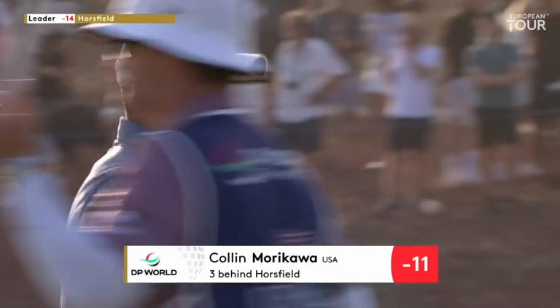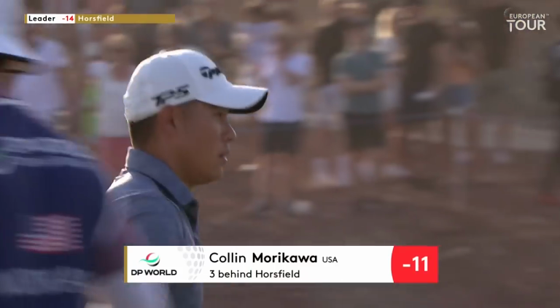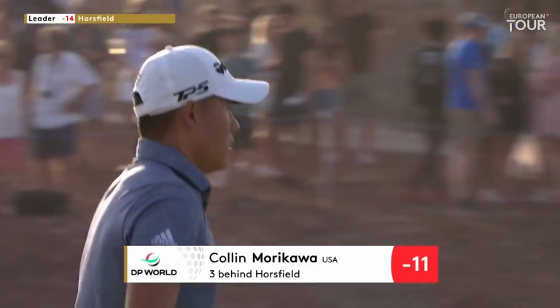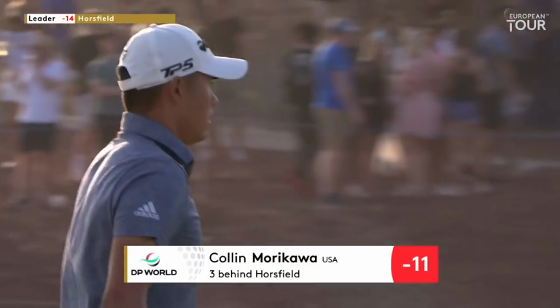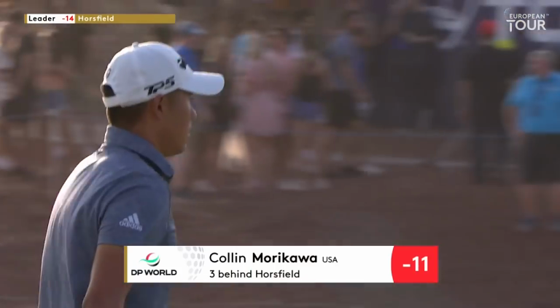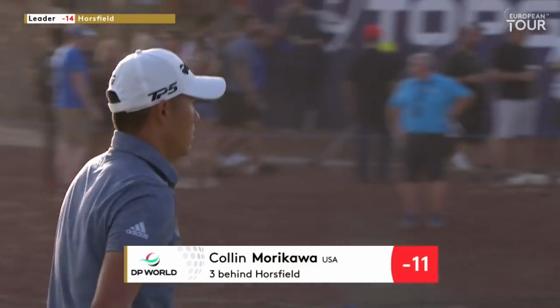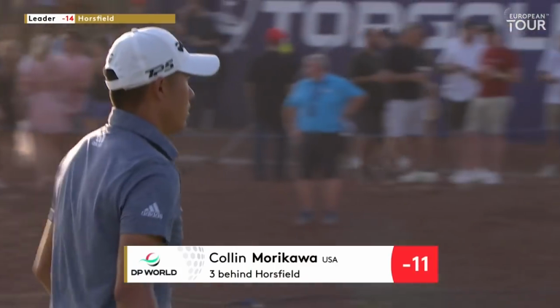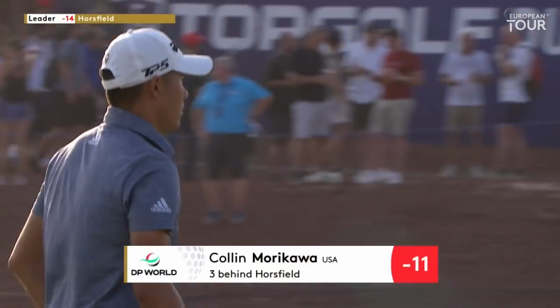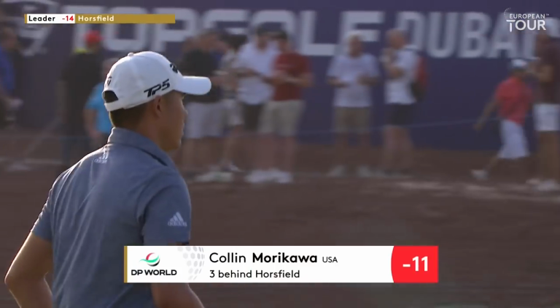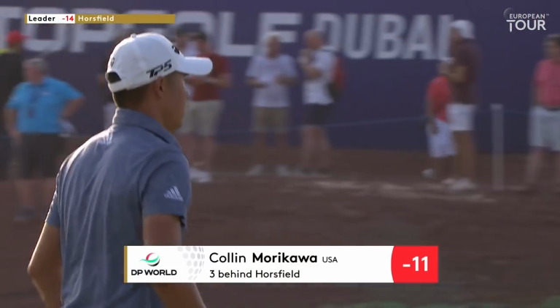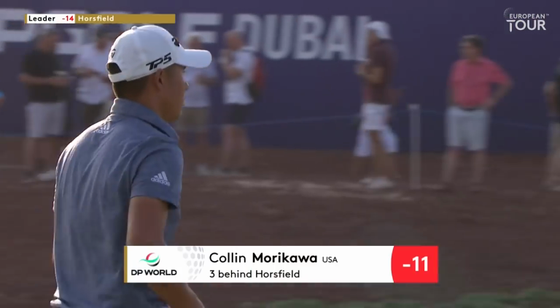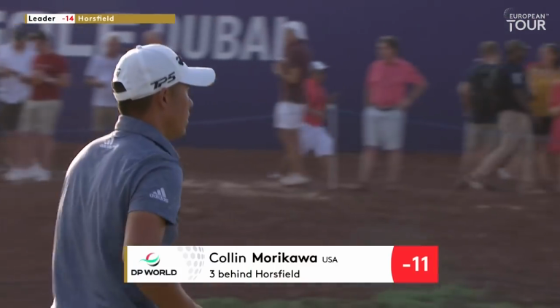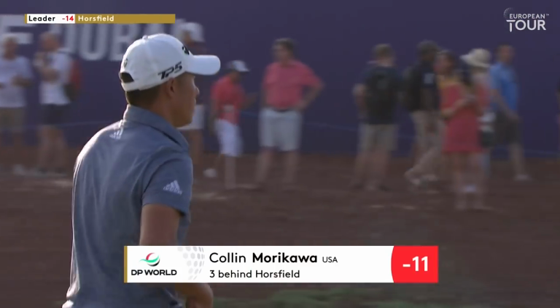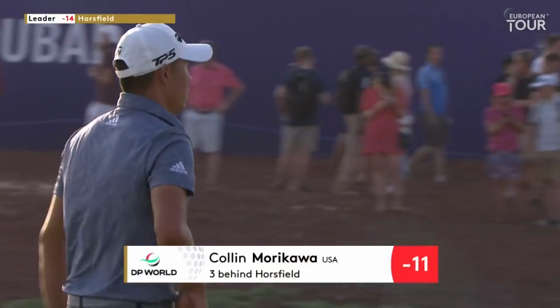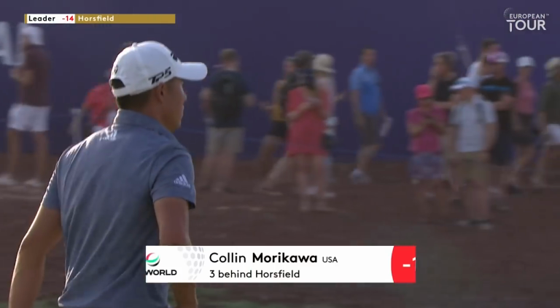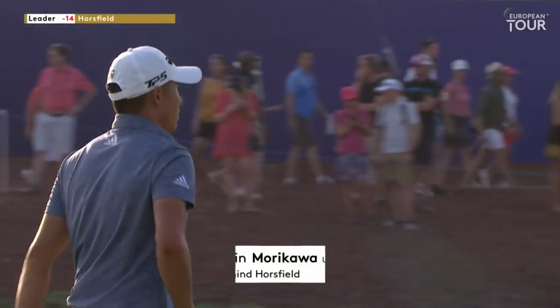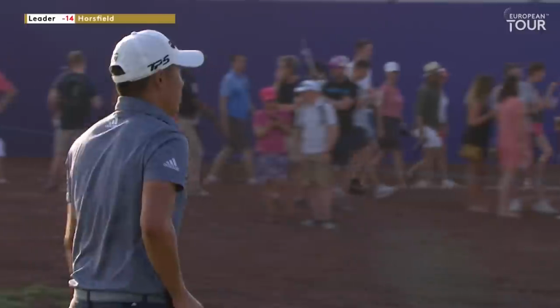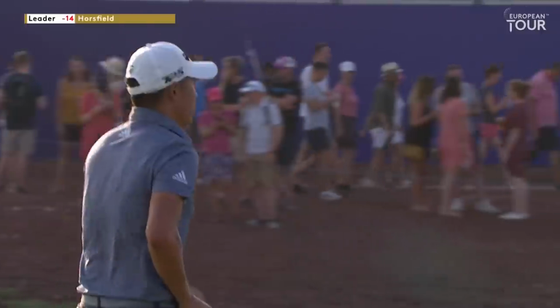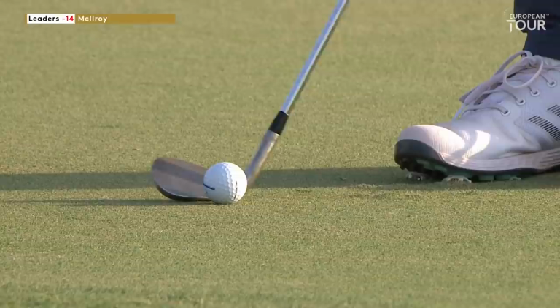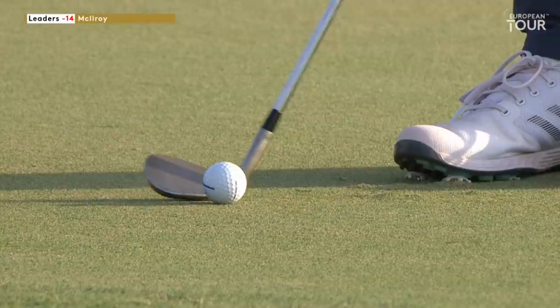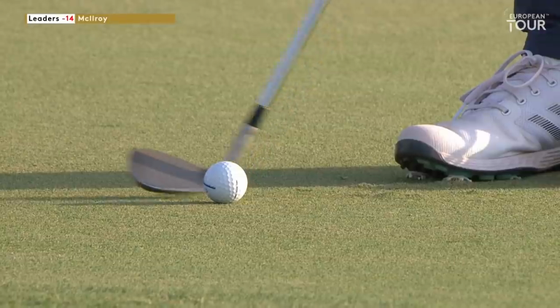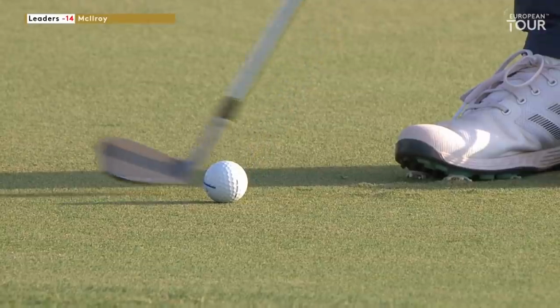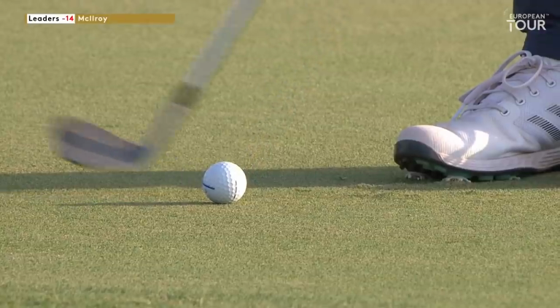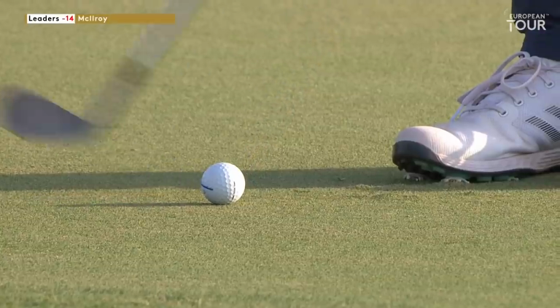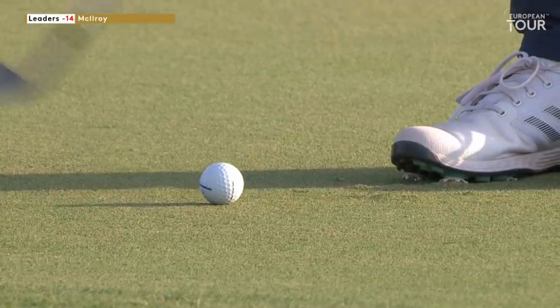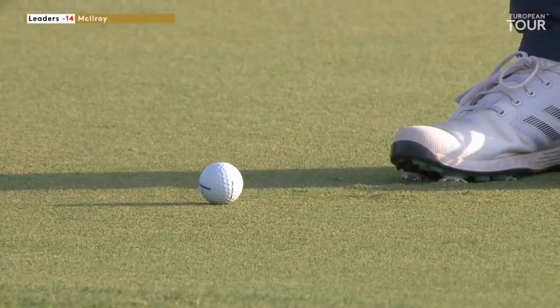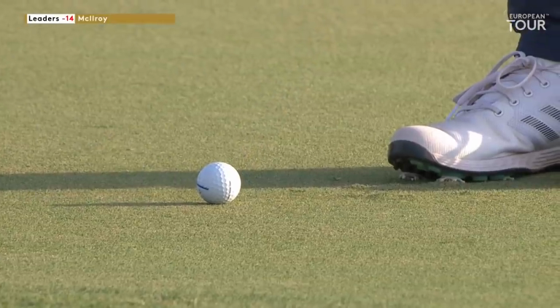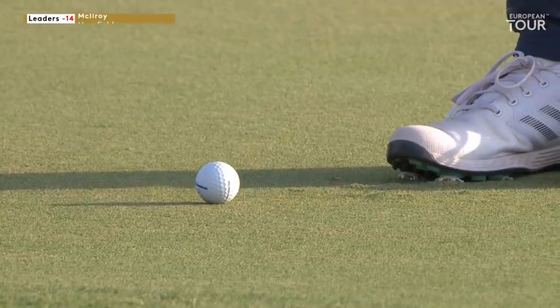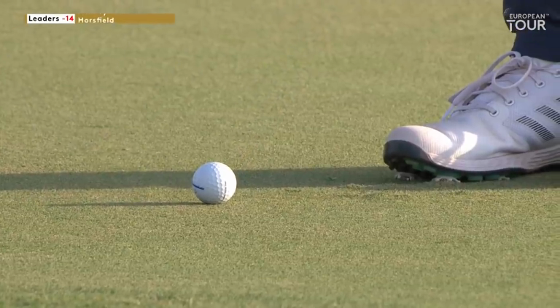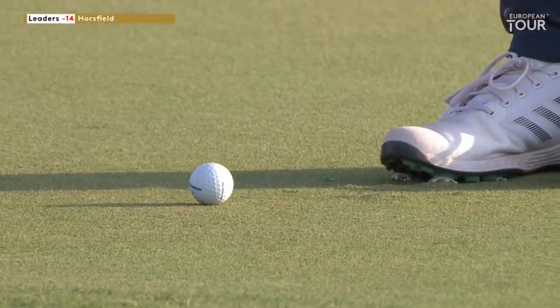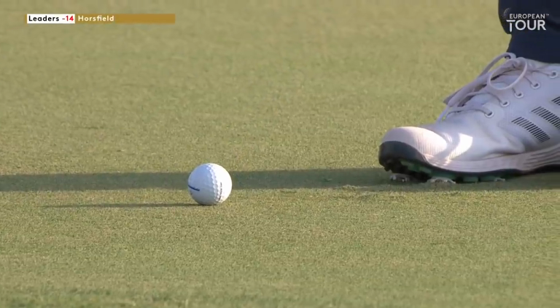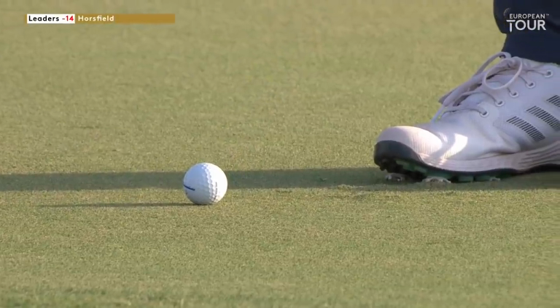T-shot, a chip and a putt. I wonder if that counts as two putts — I suppose it does on the statistics.